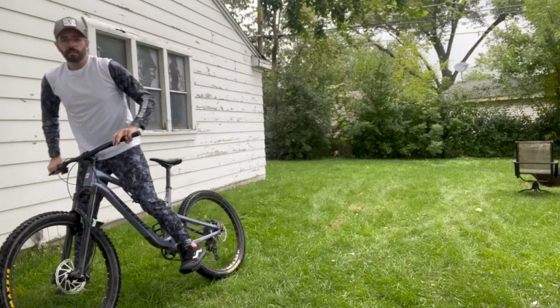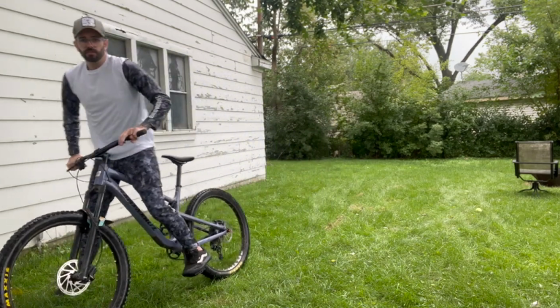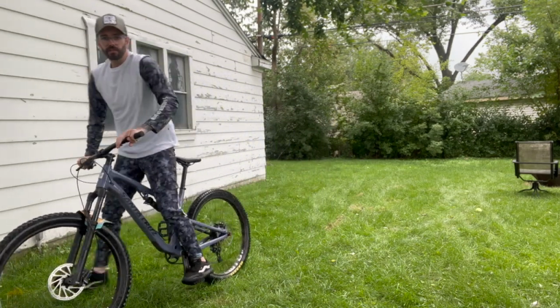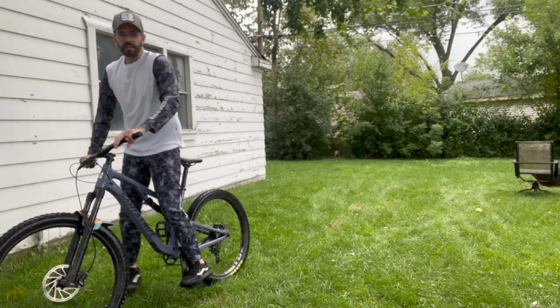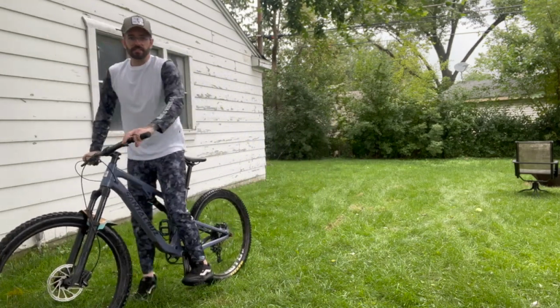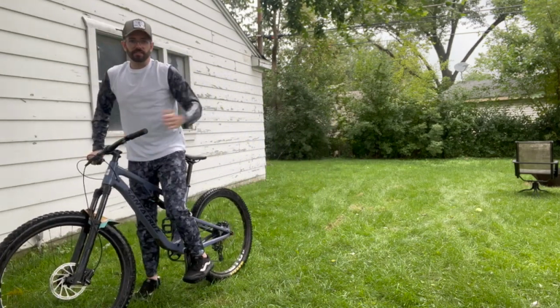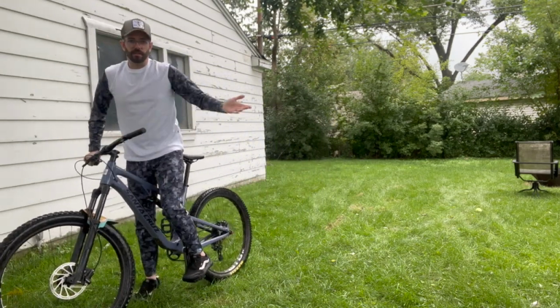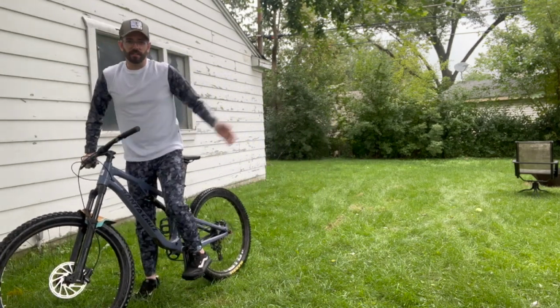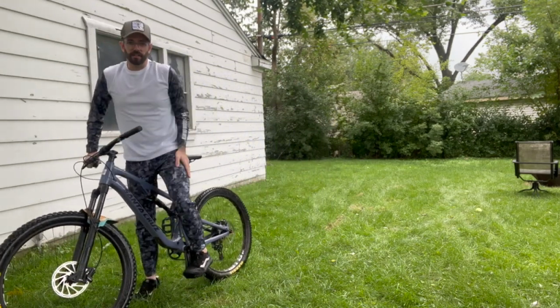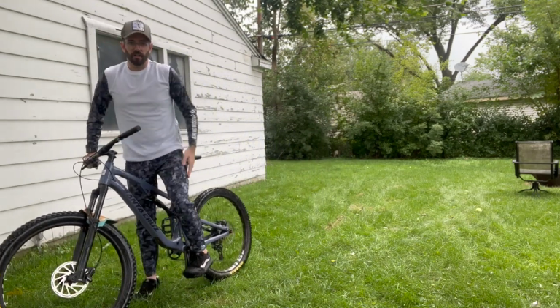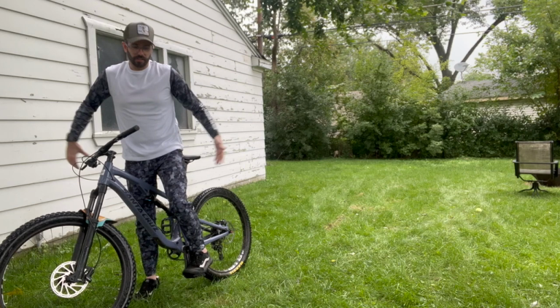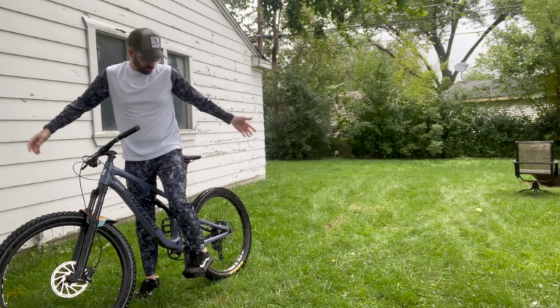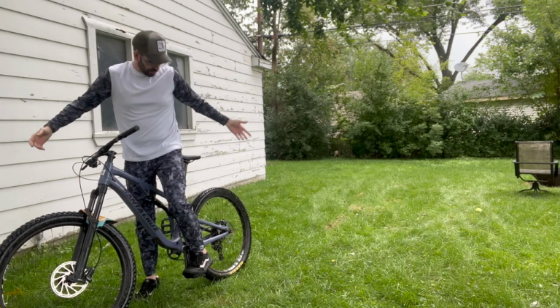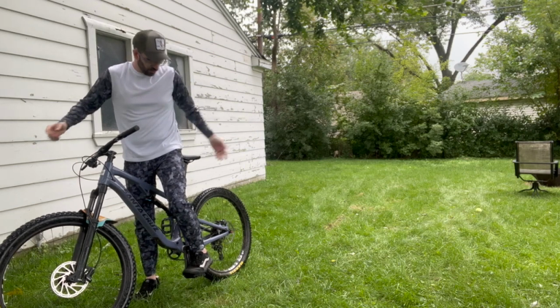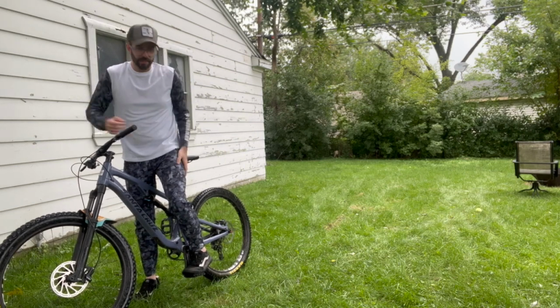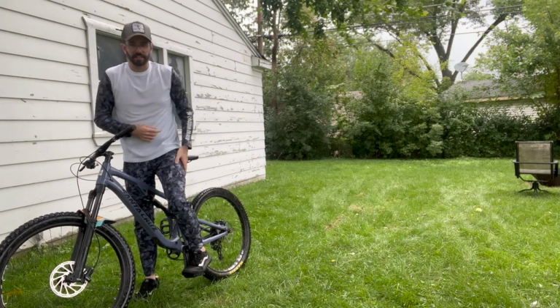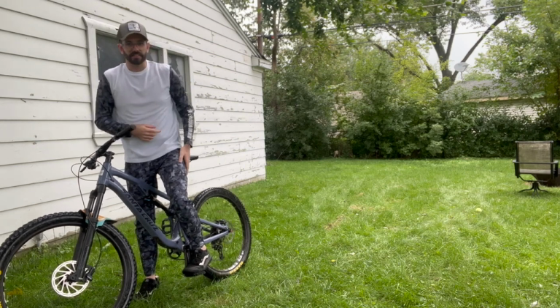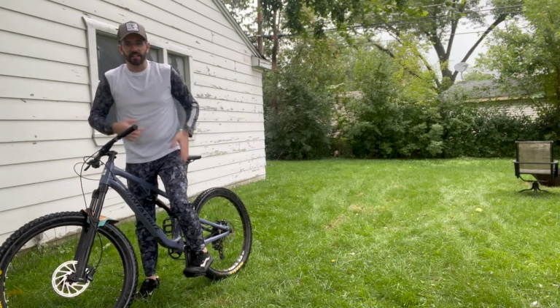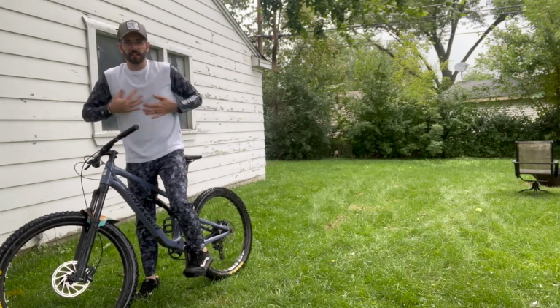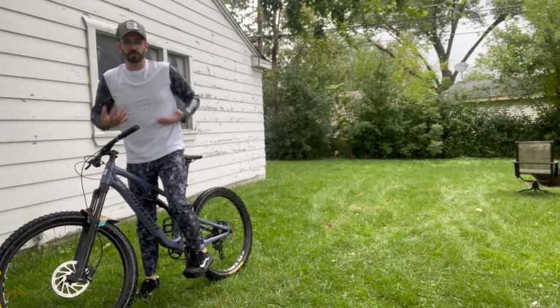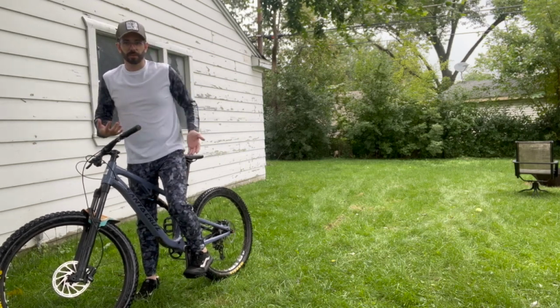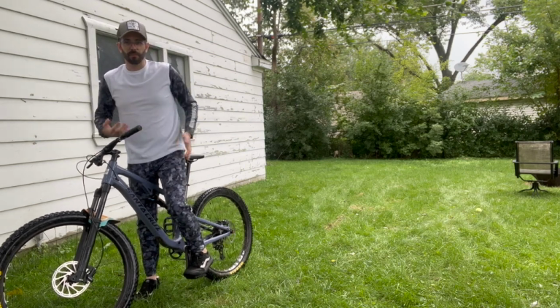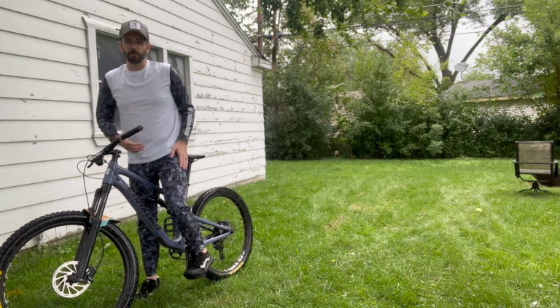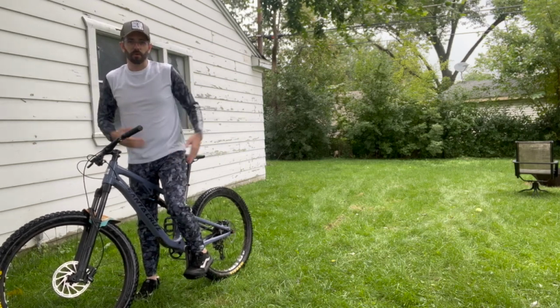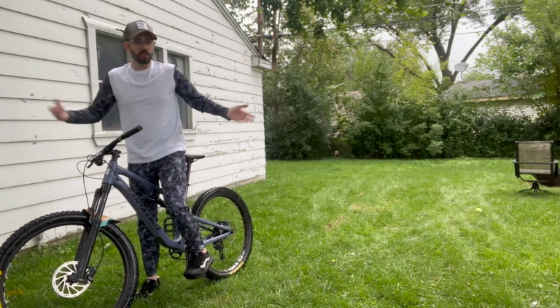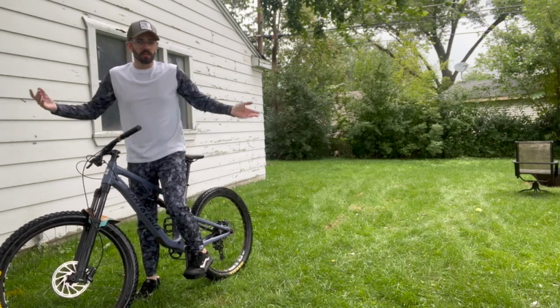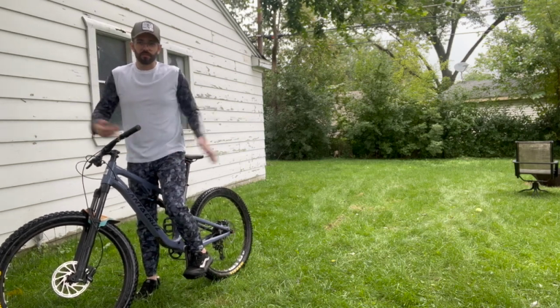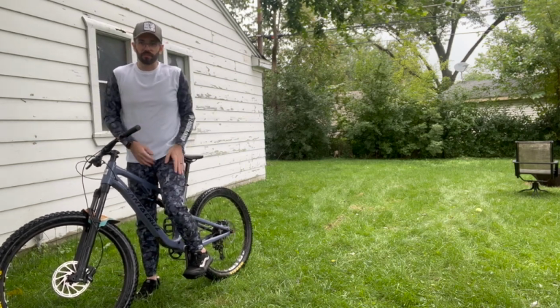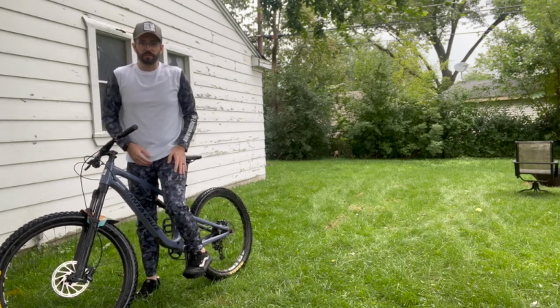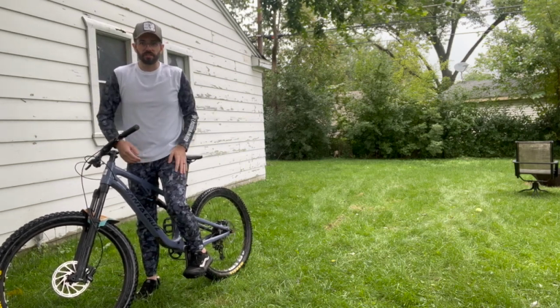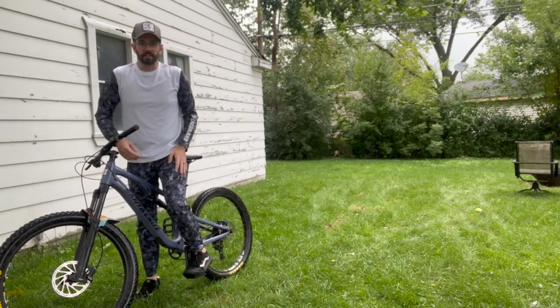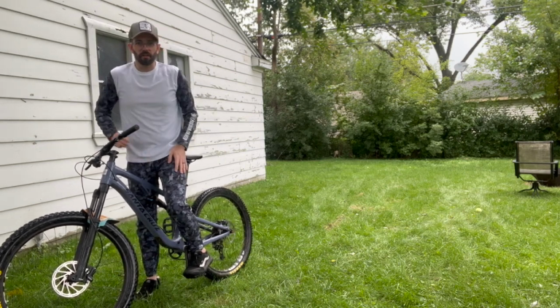So yeah guys, that's about it. Tons of great movement. Super comfortable. Definitely recommend checking it out.